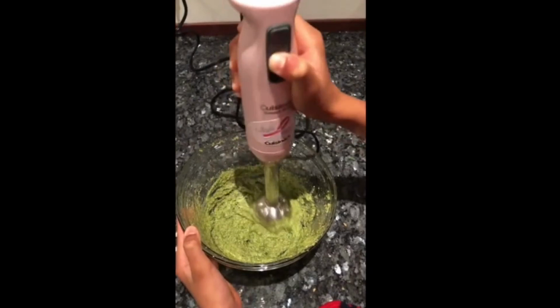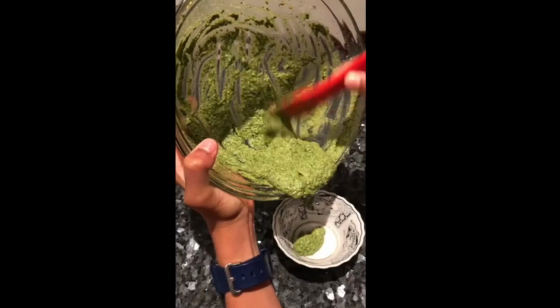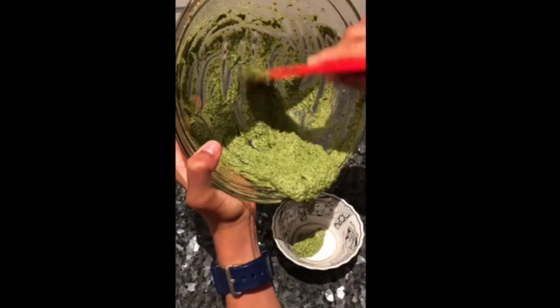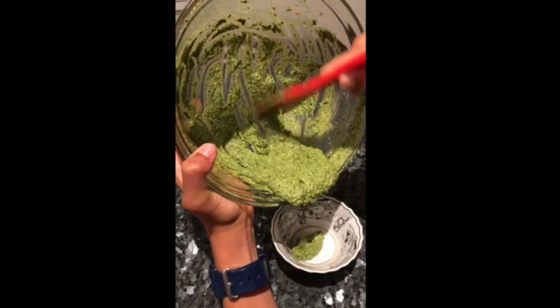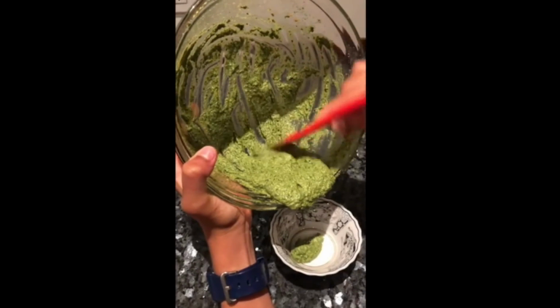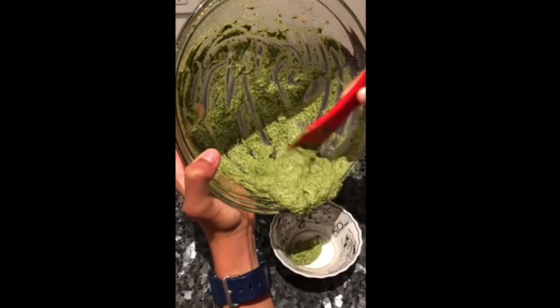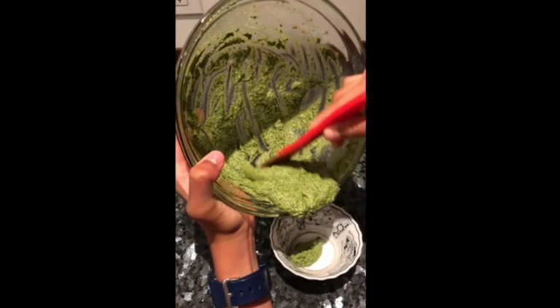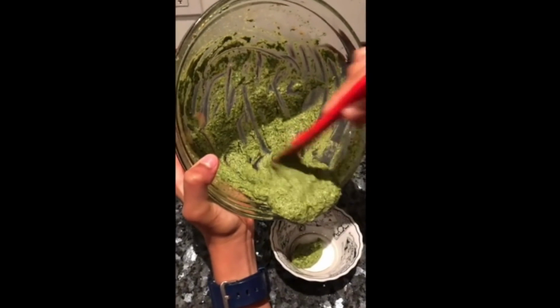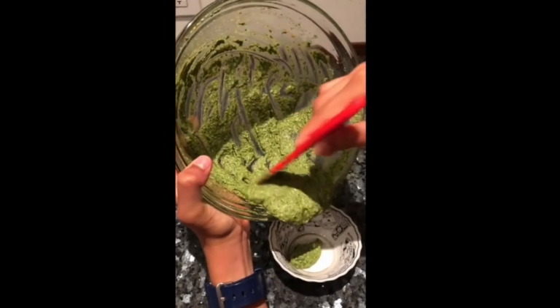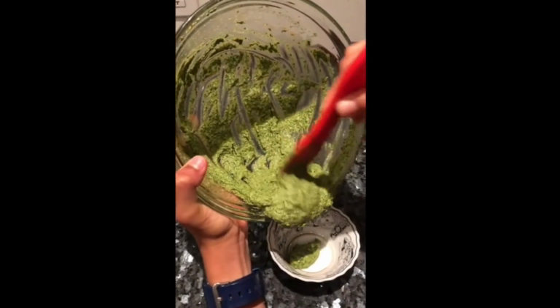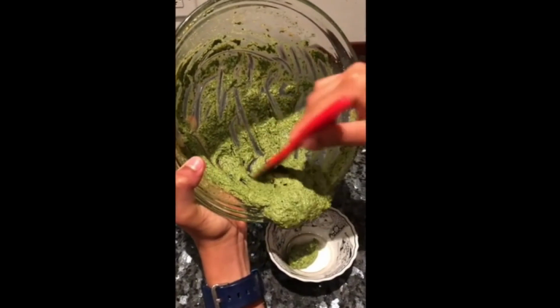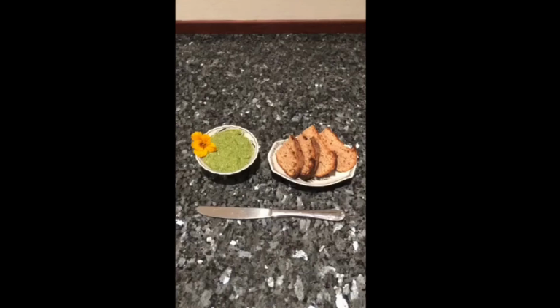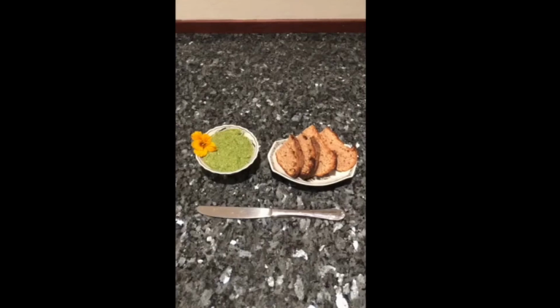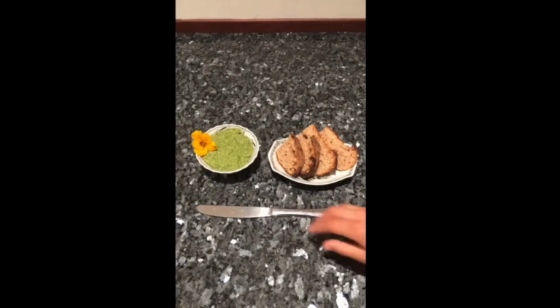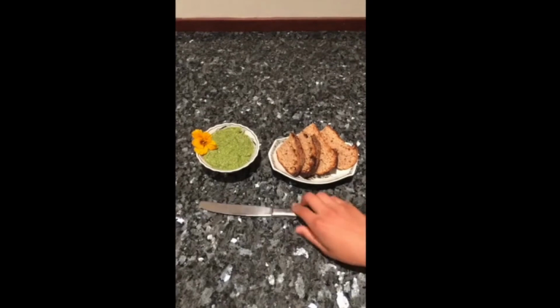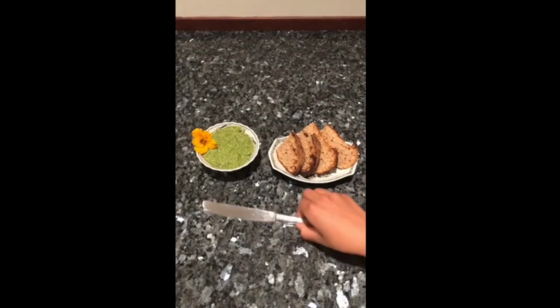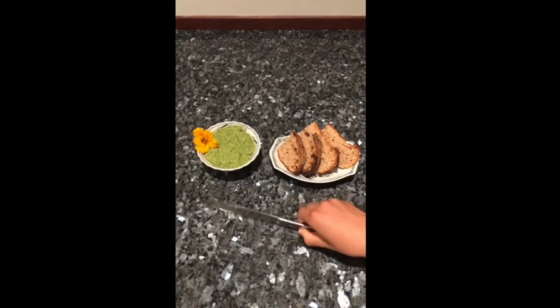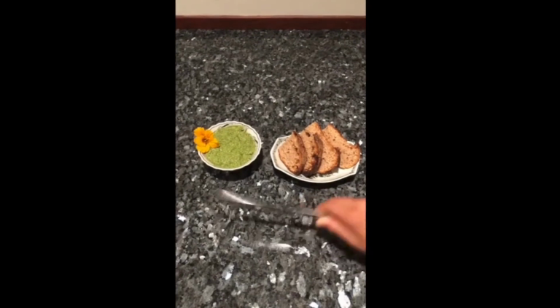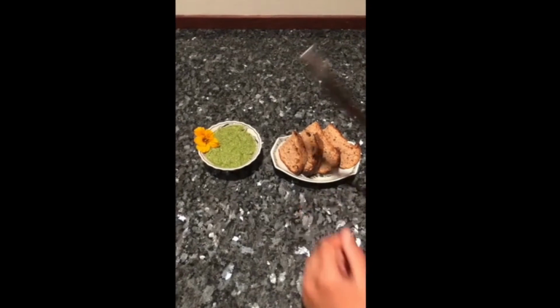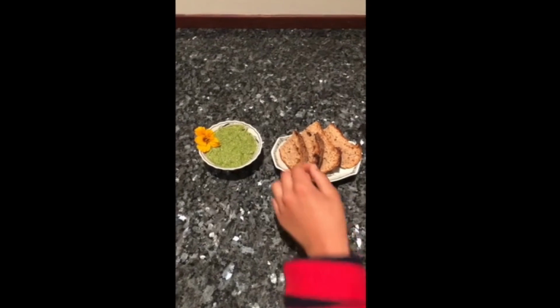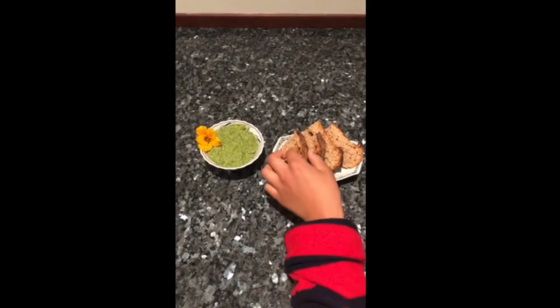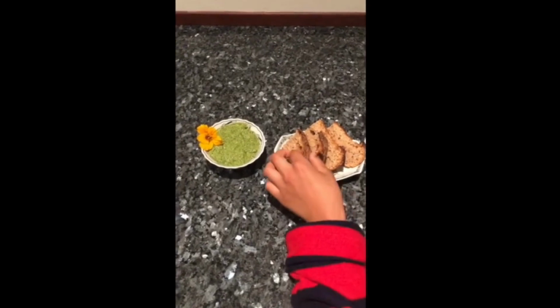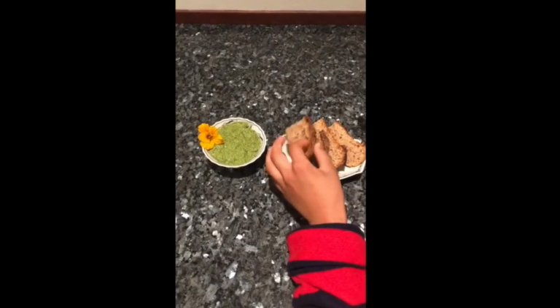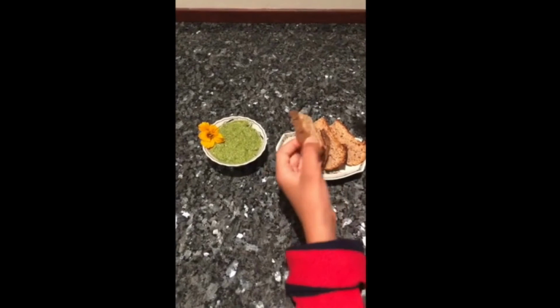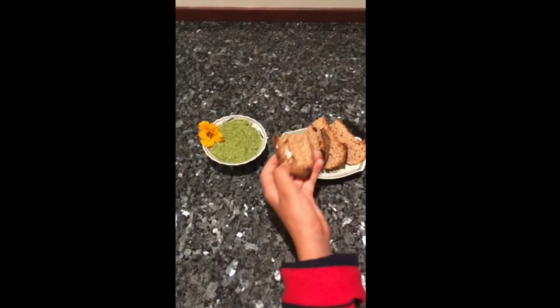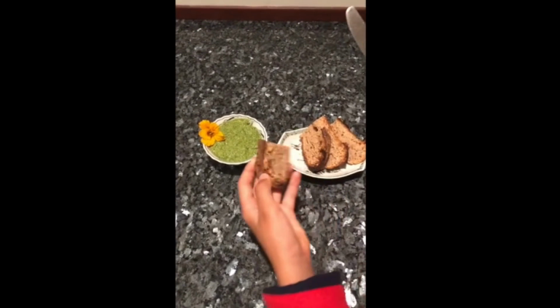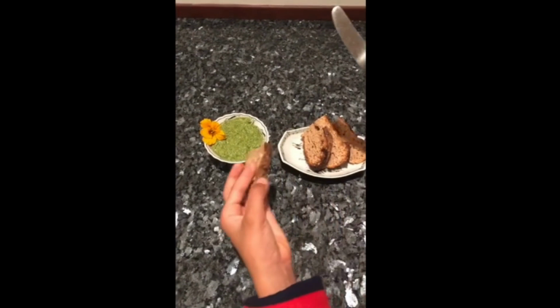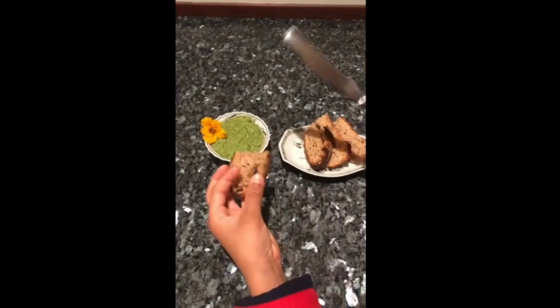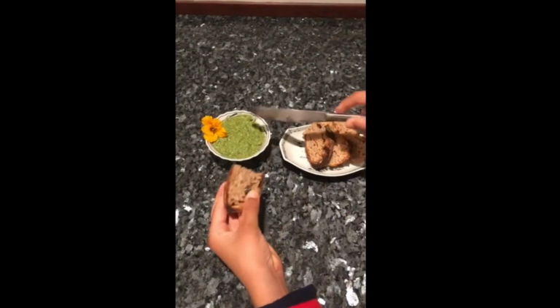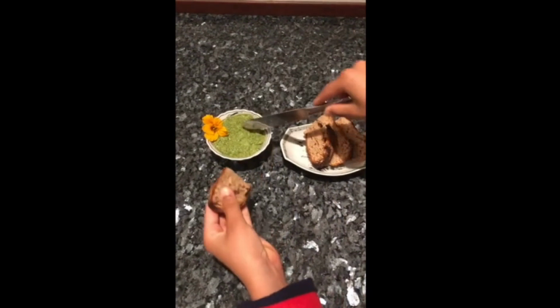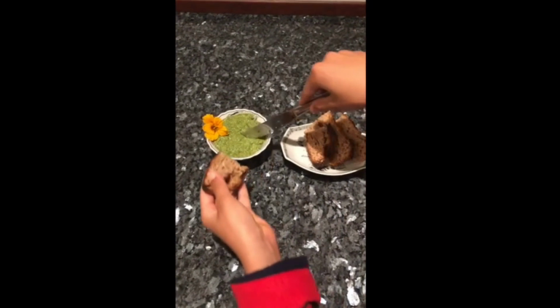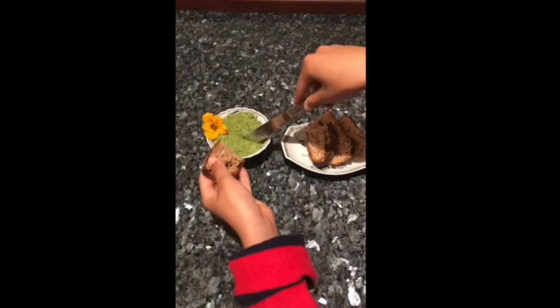Put it in a nice pretty bowl. And my favorite part — eat it! This works great as a pasta sauce too!